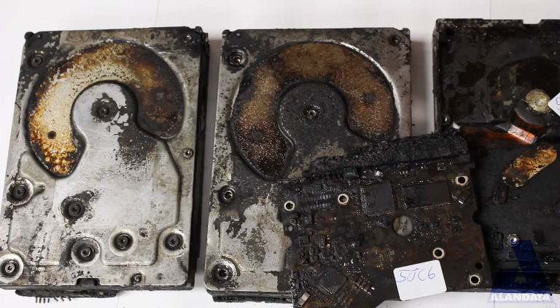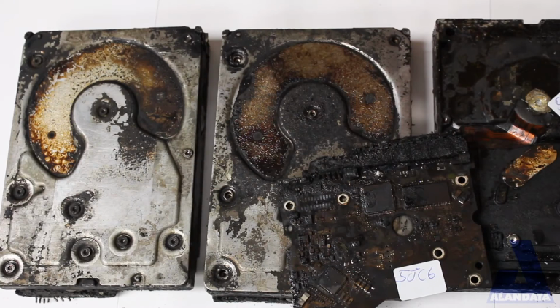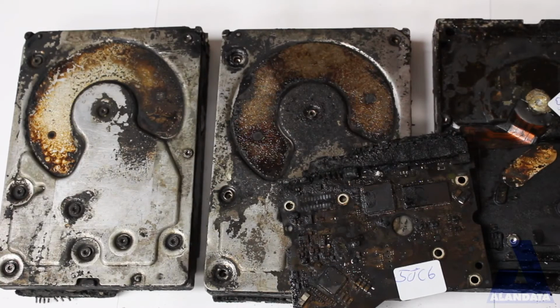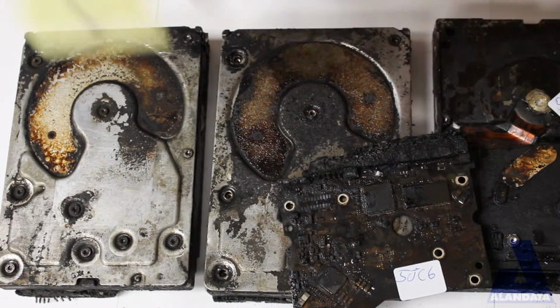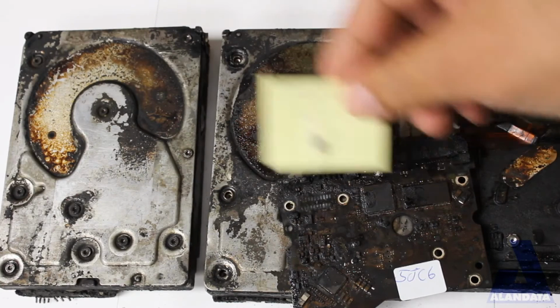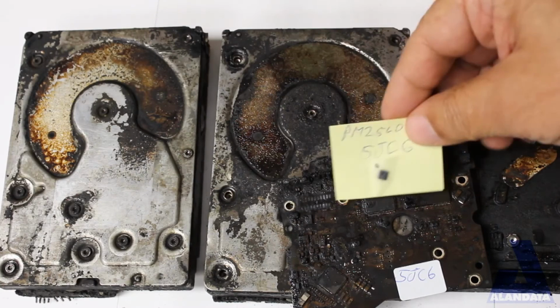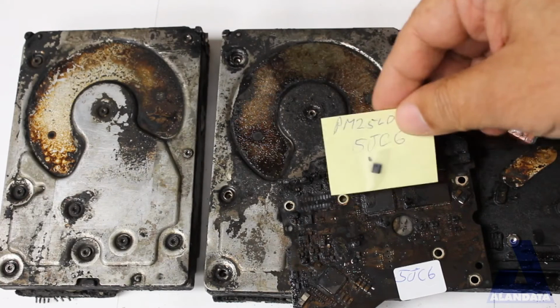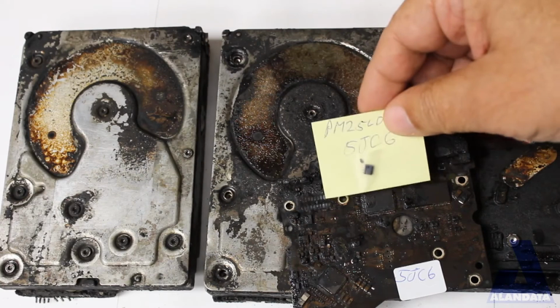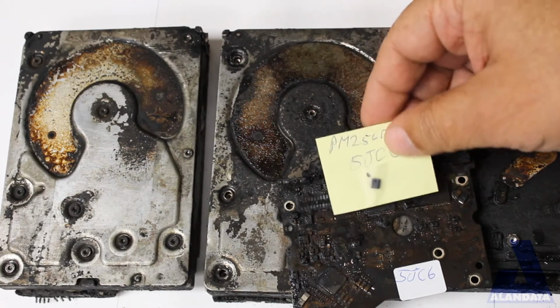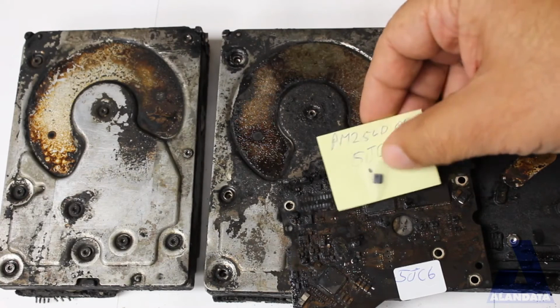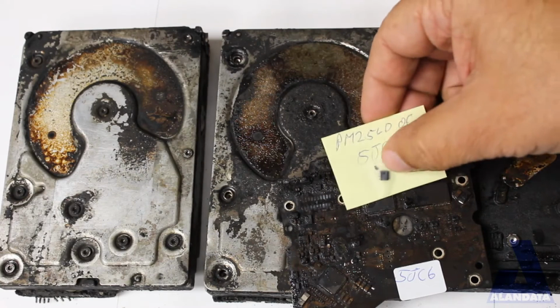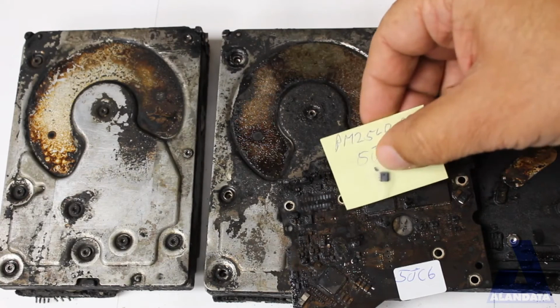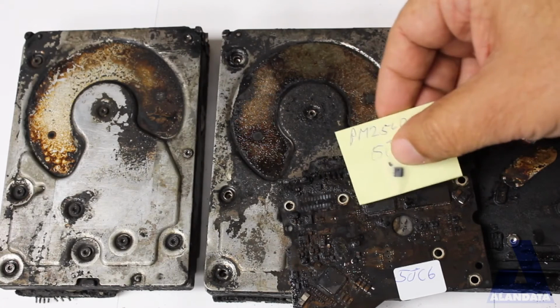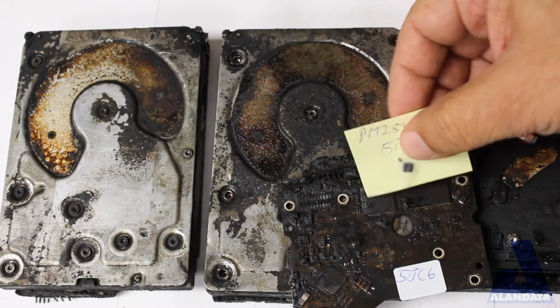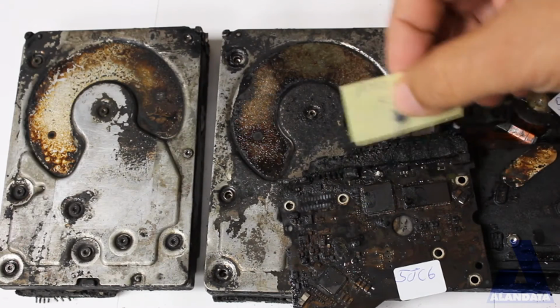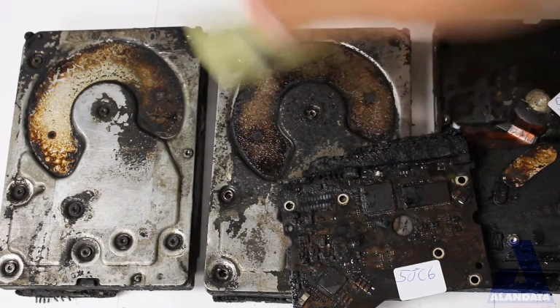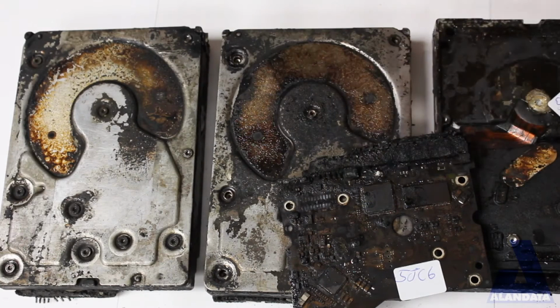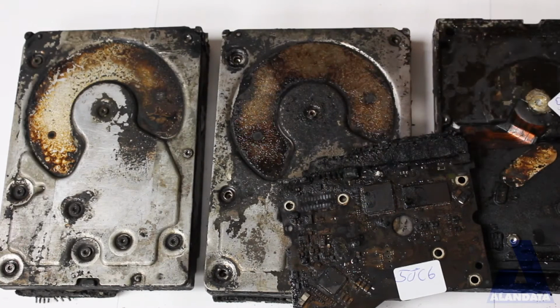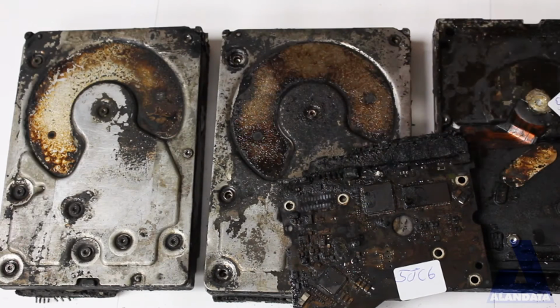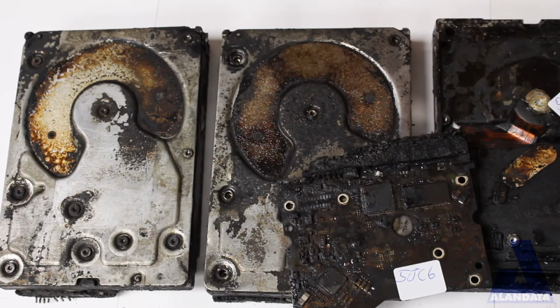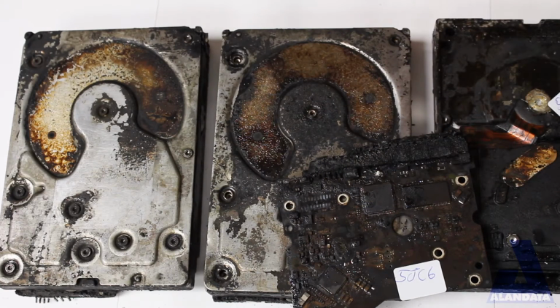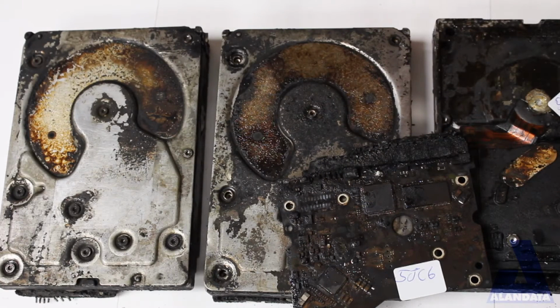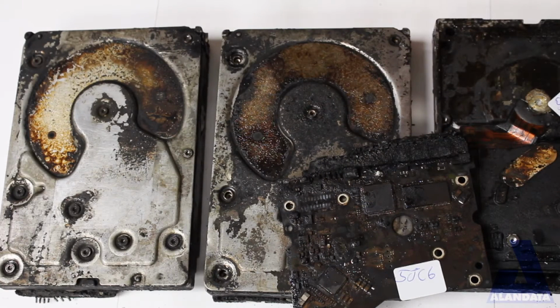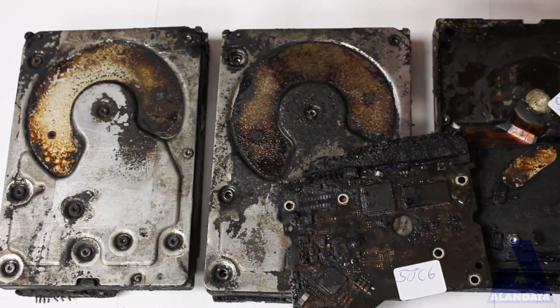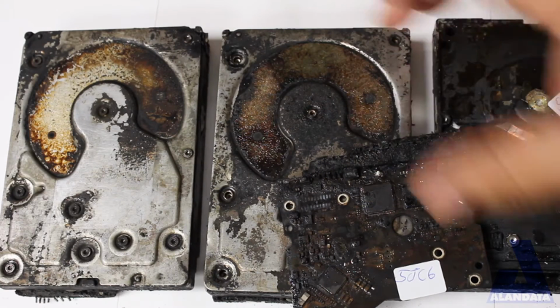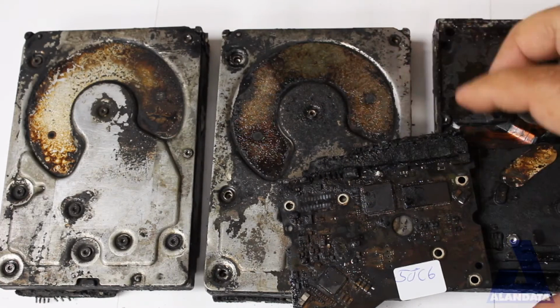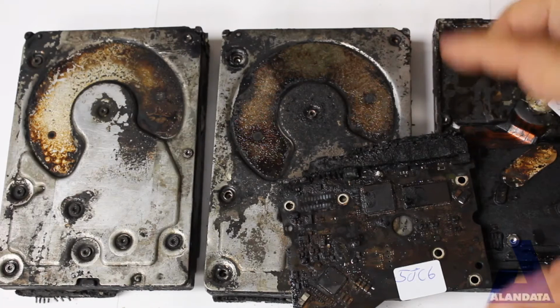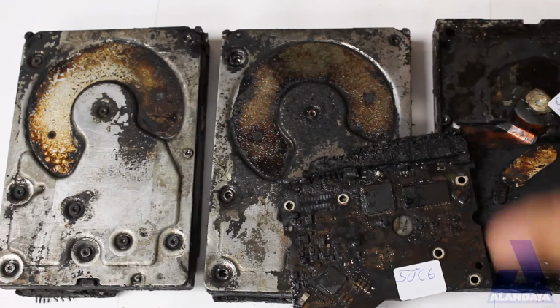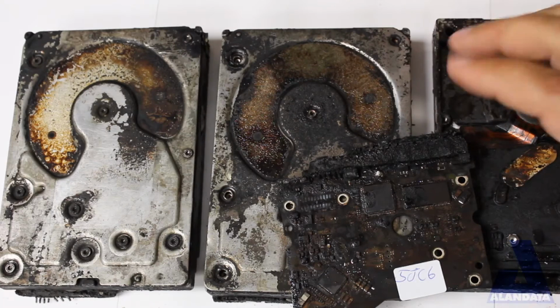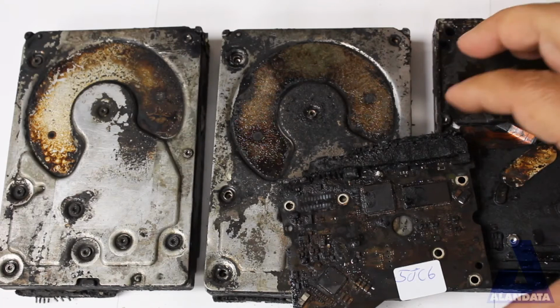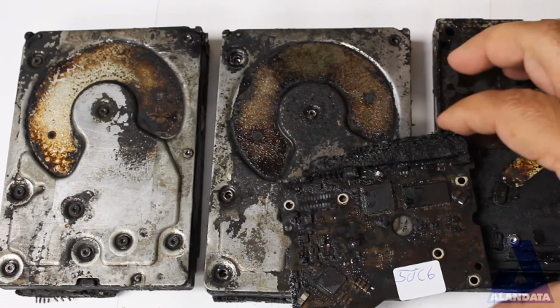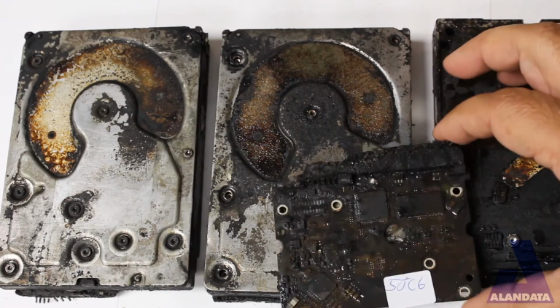However, we were able to read the ROM. There was a ROM chip on the board. That survived even all that heat.